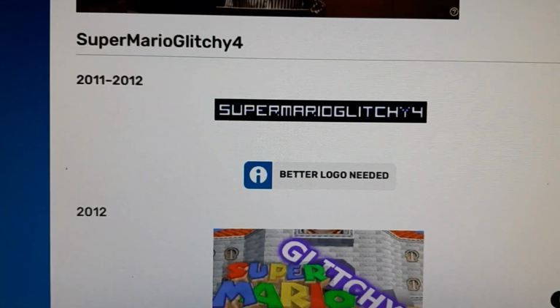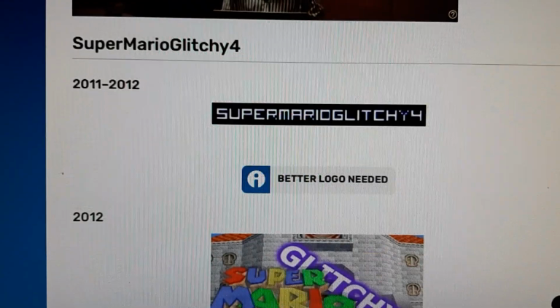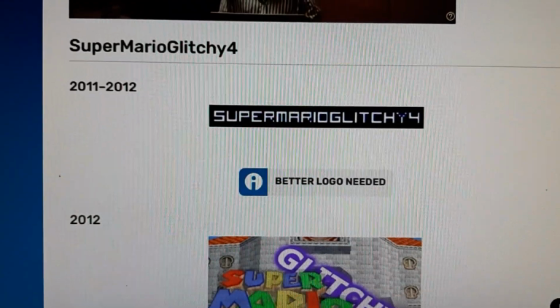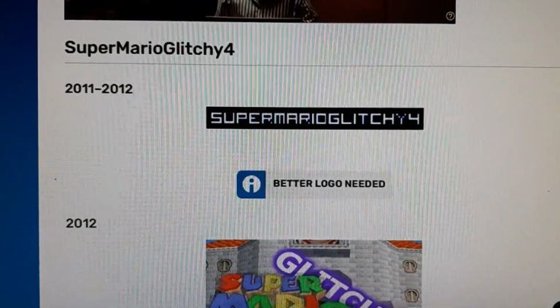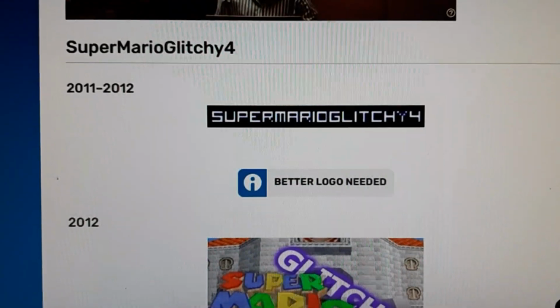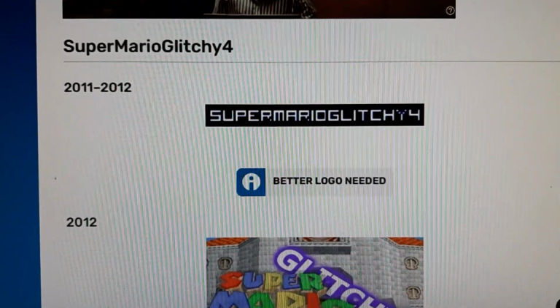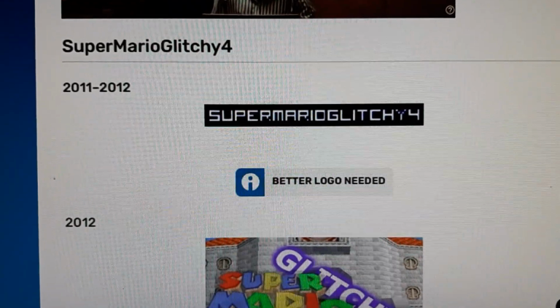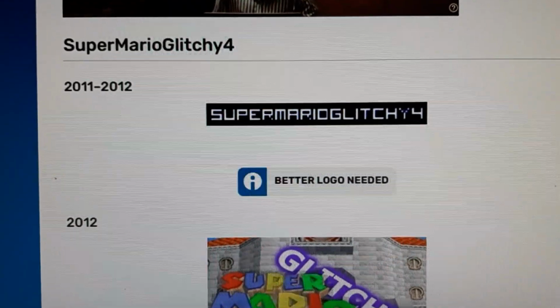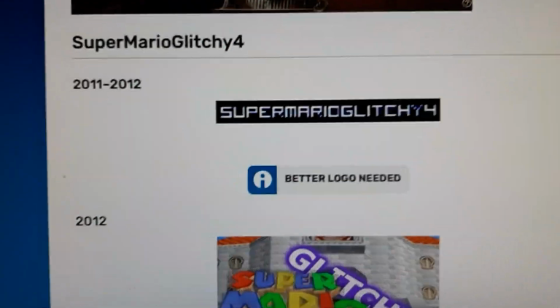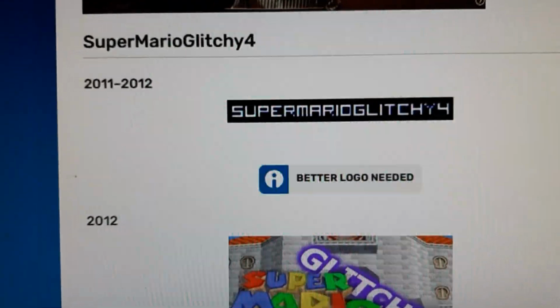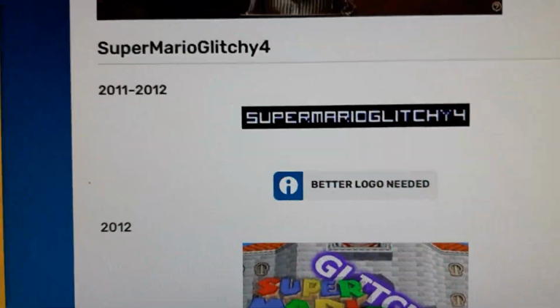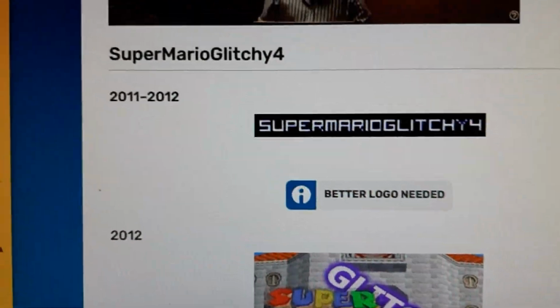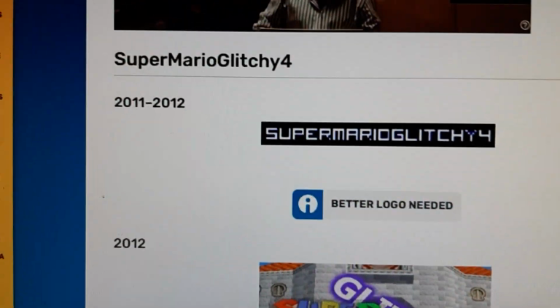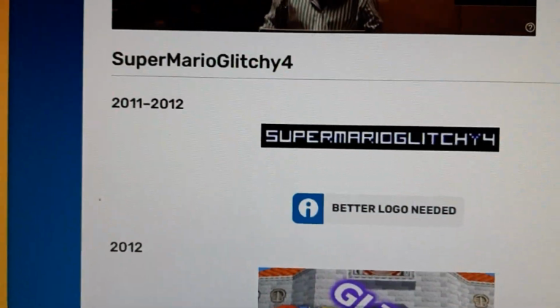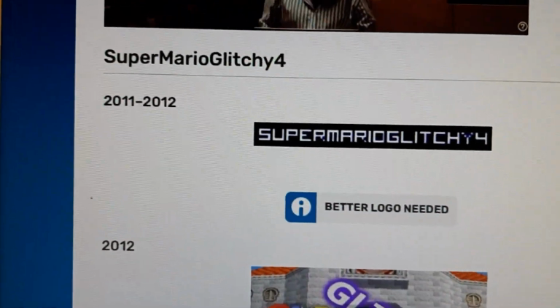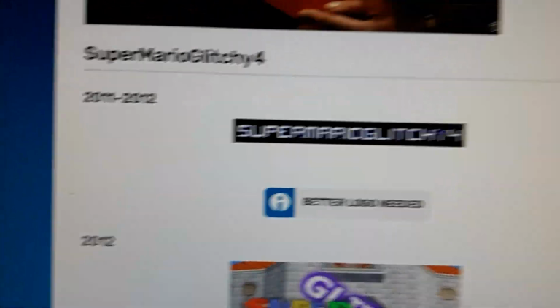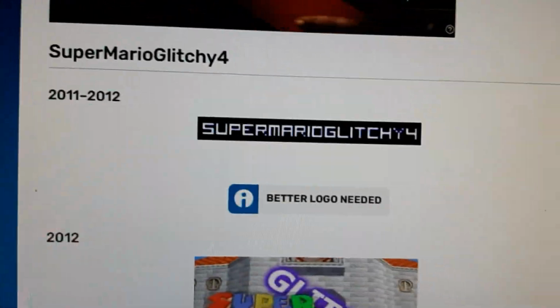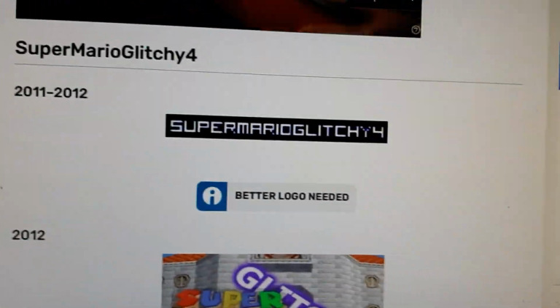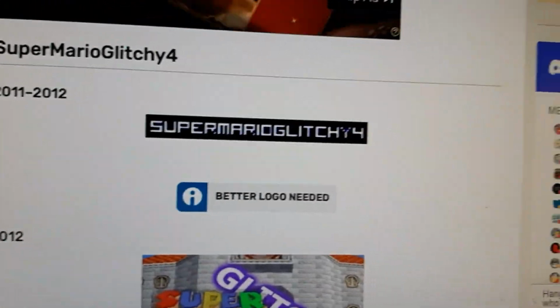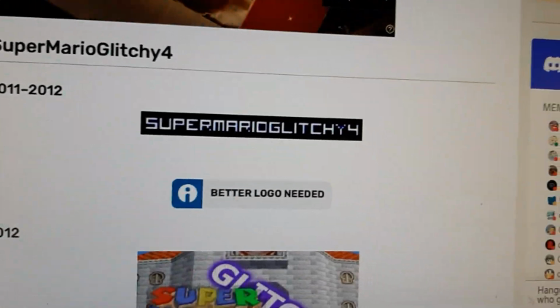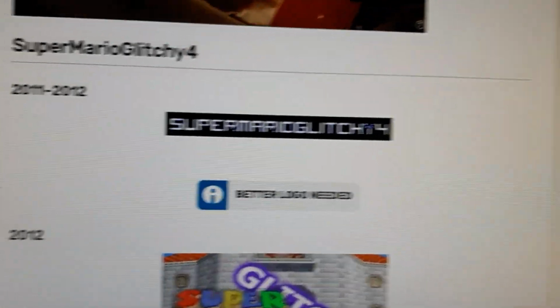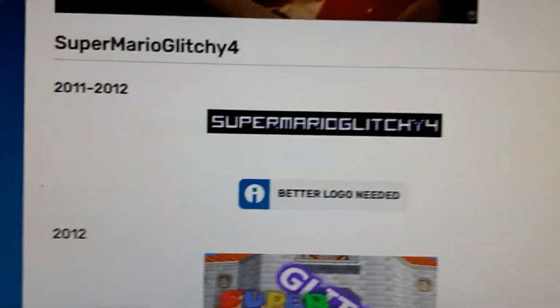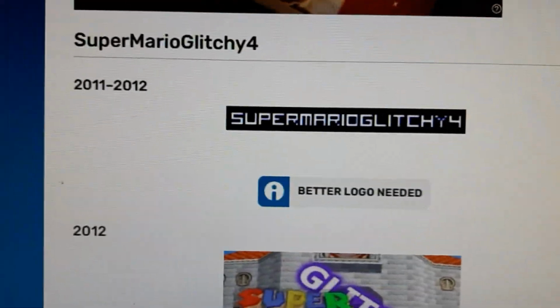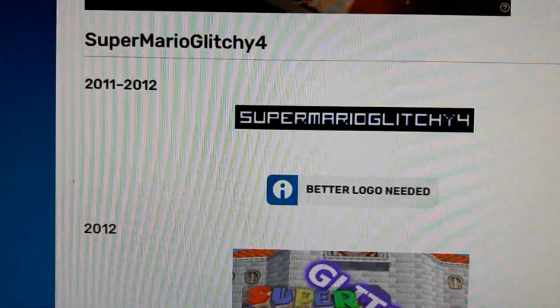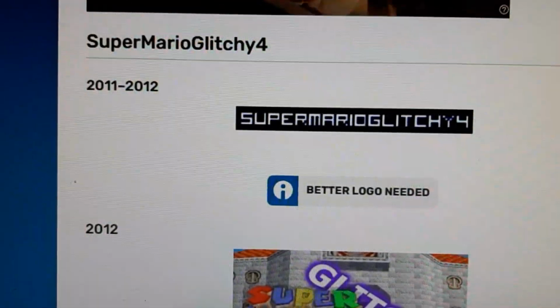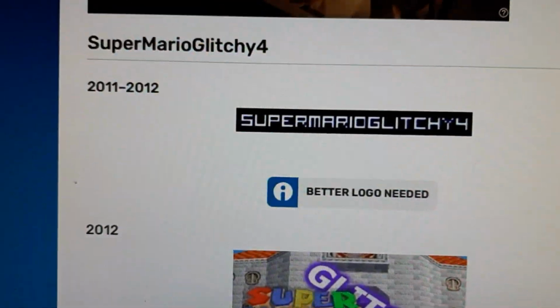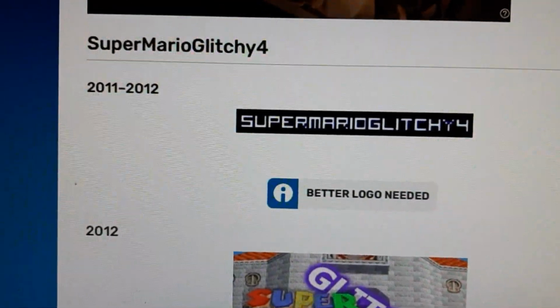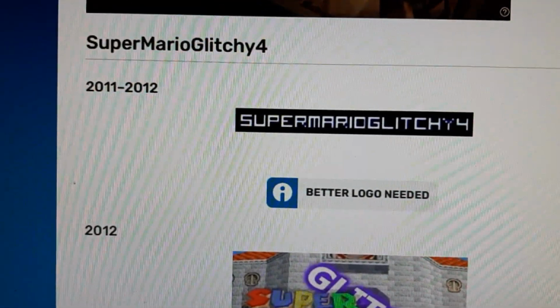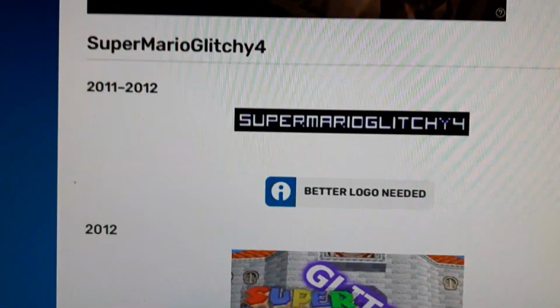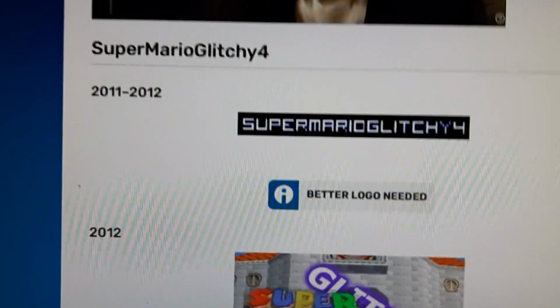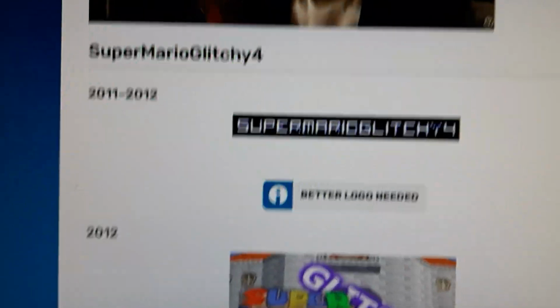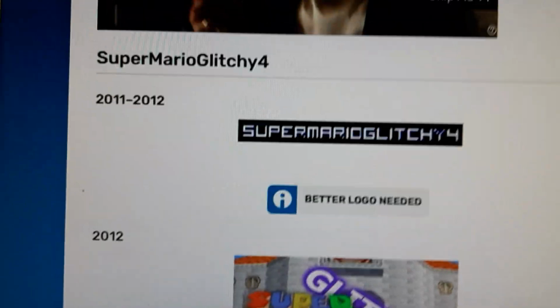2011 to 2012: we have the word Super Mario Glitch E4 in white text with blue outline.